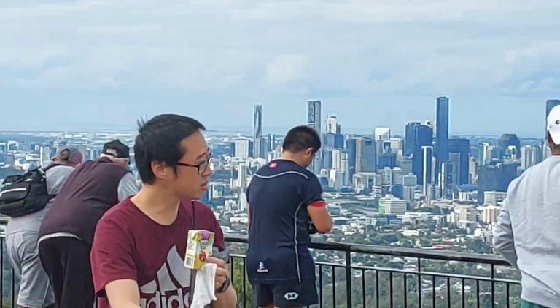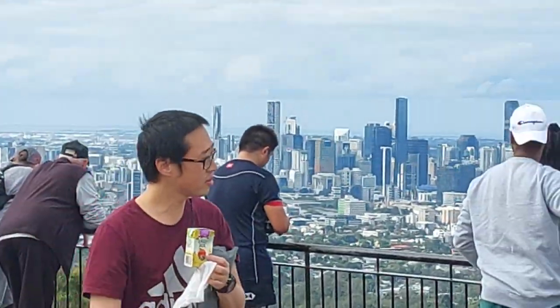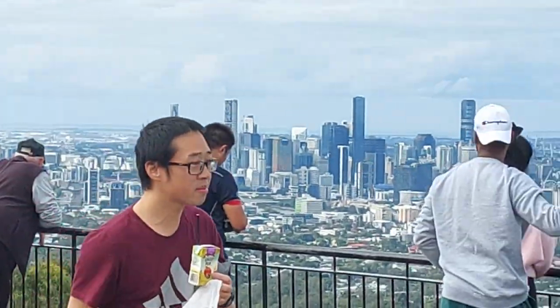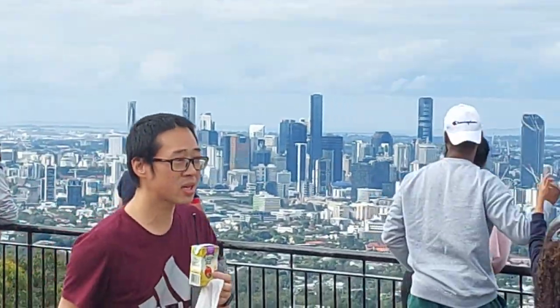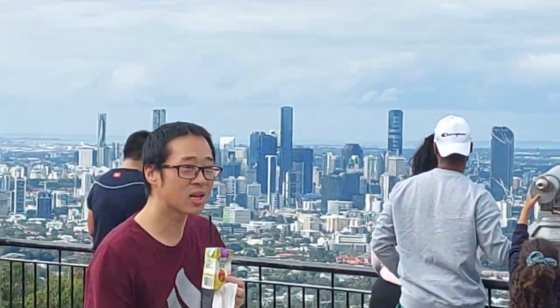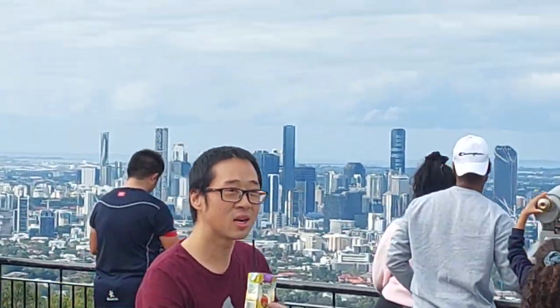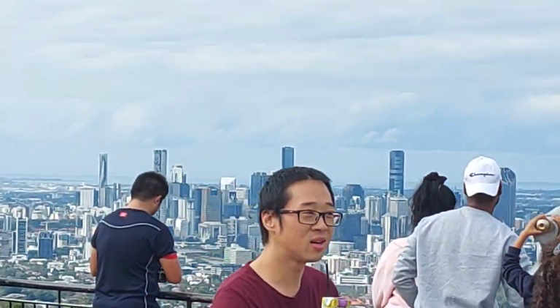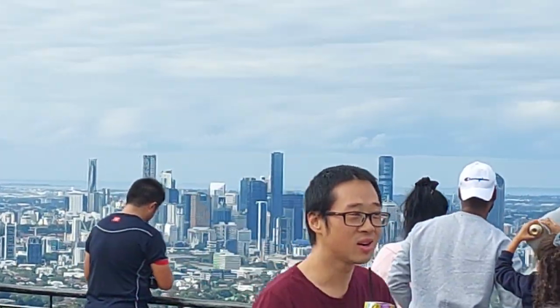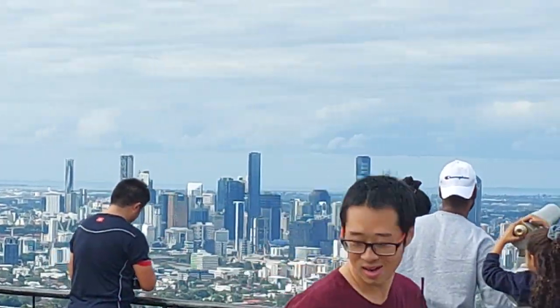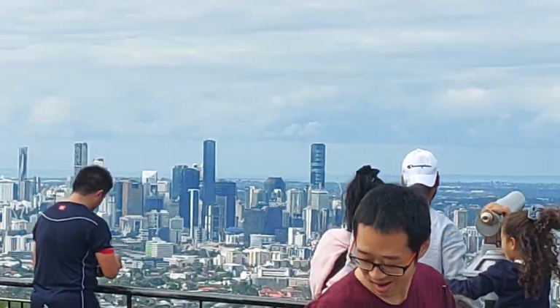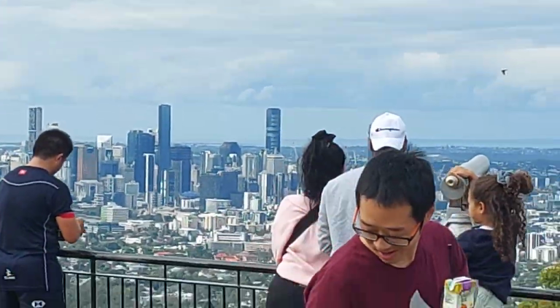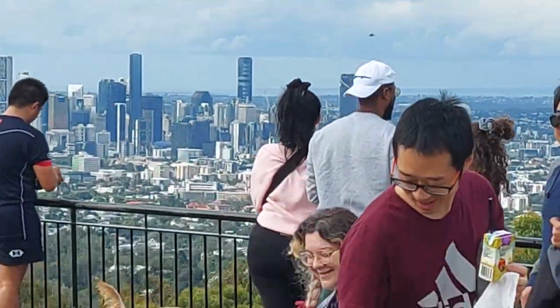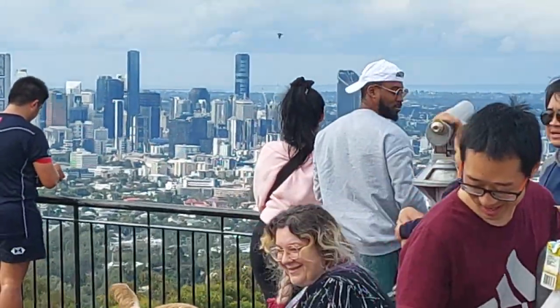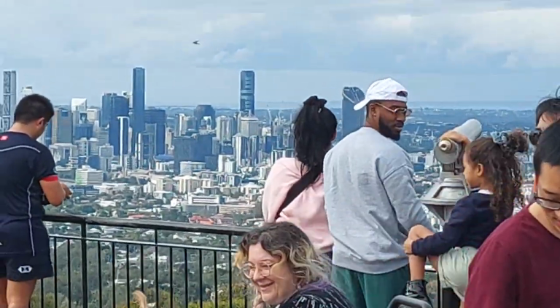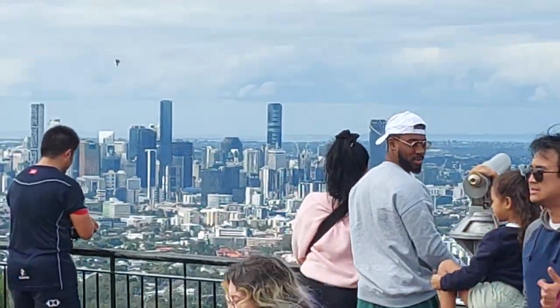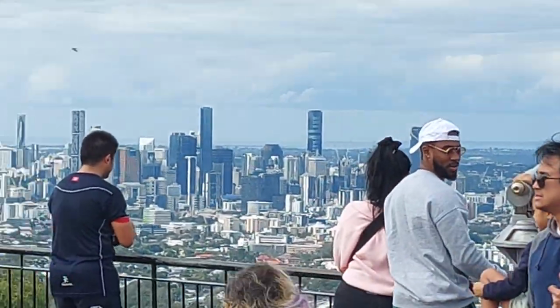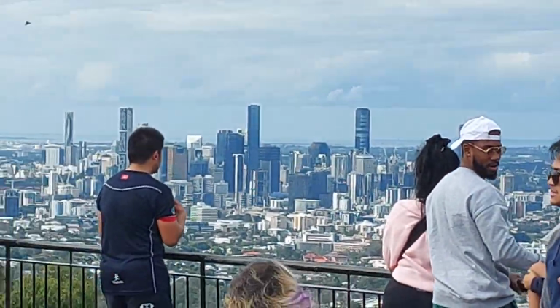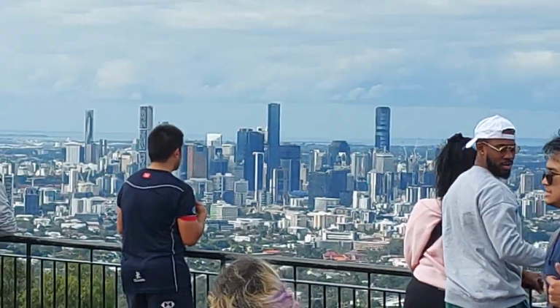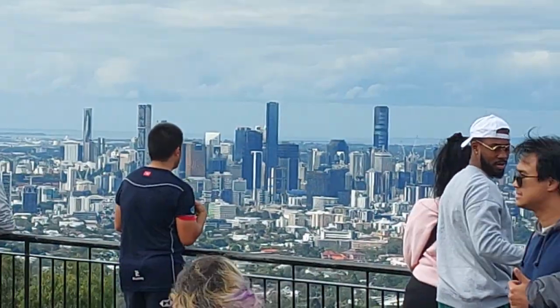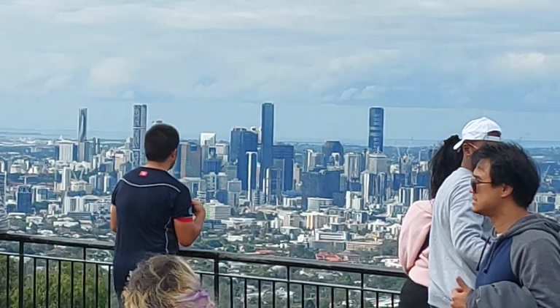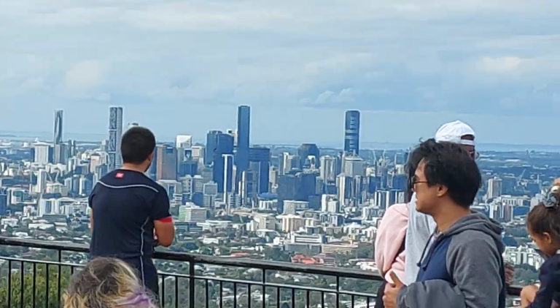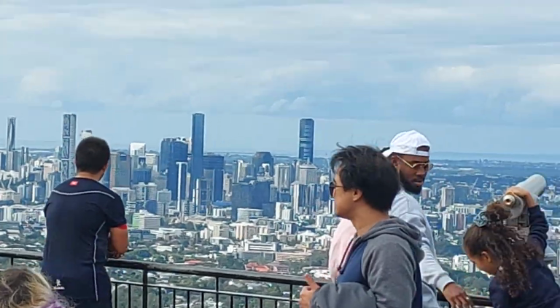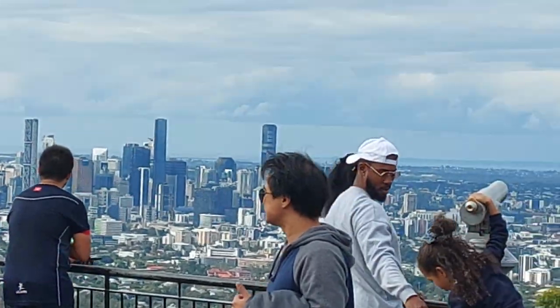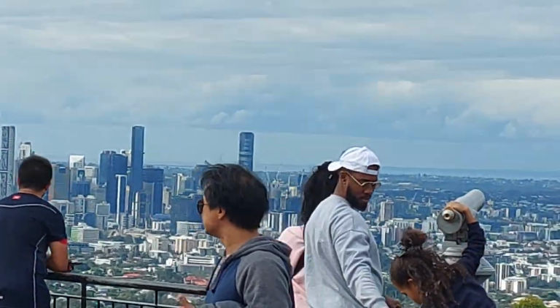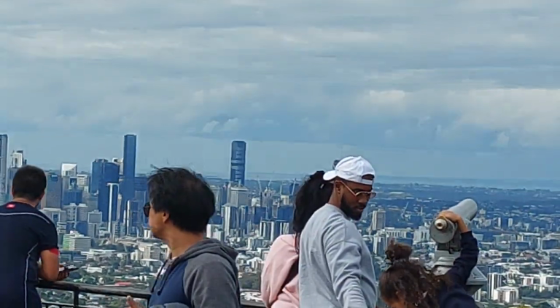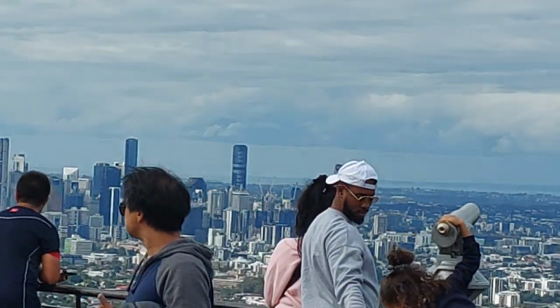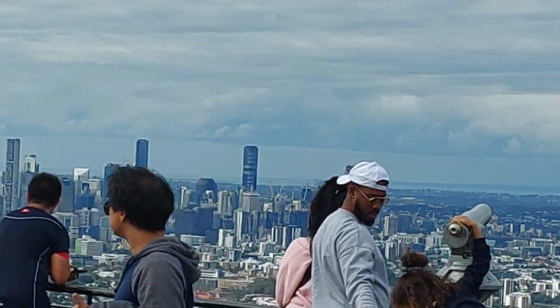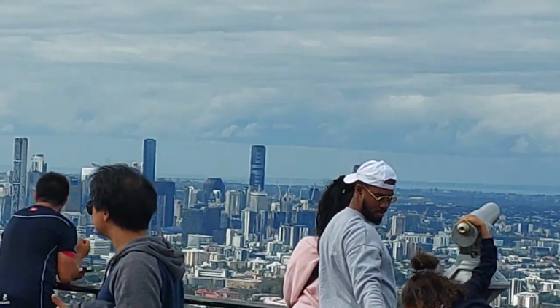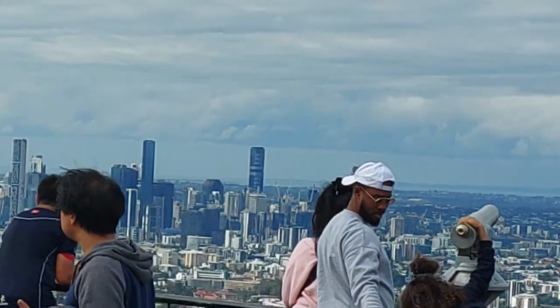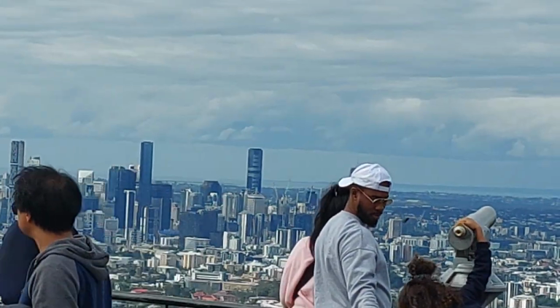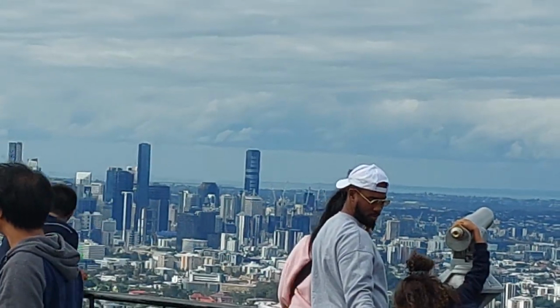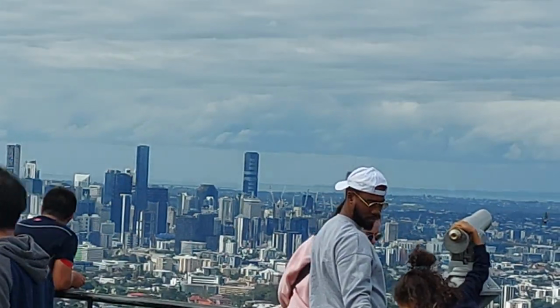If ever you come to Brisbane, you must visit this spot — Mount Kutha. Thank you.